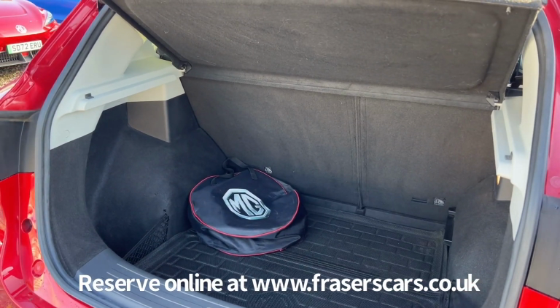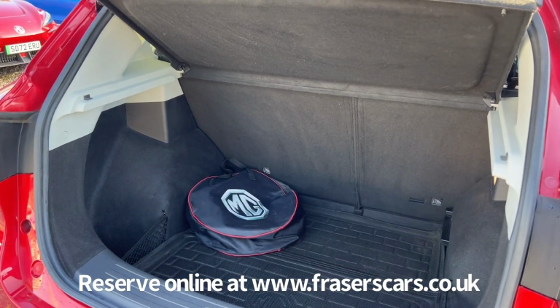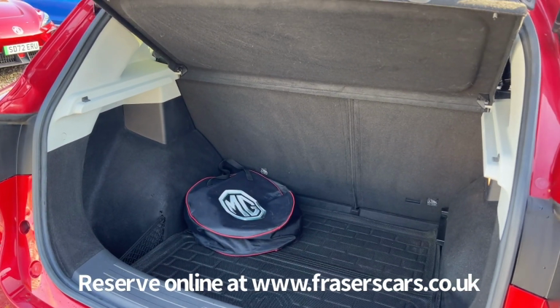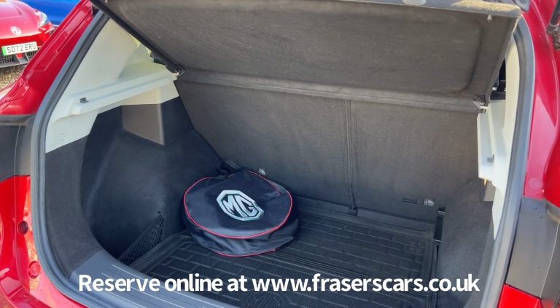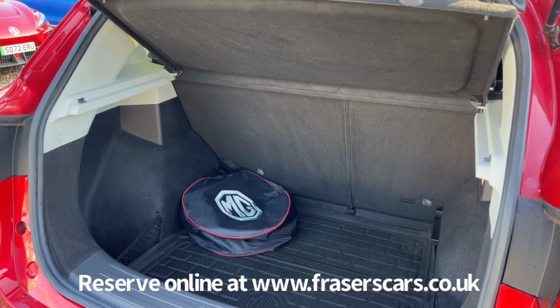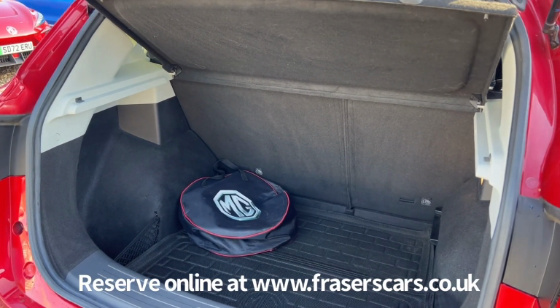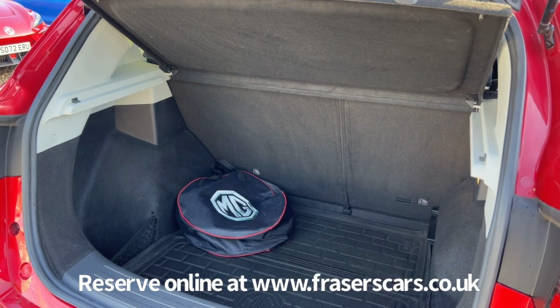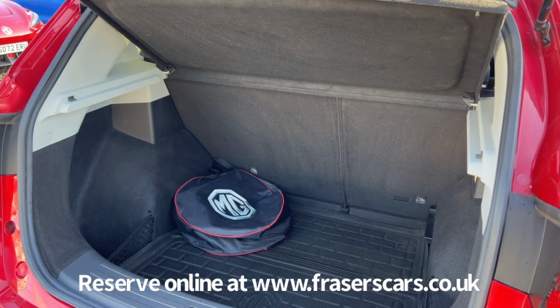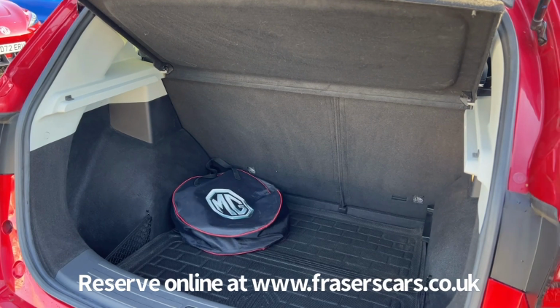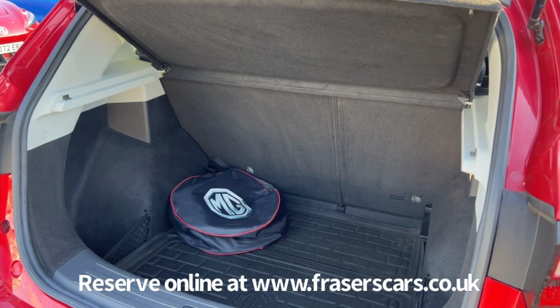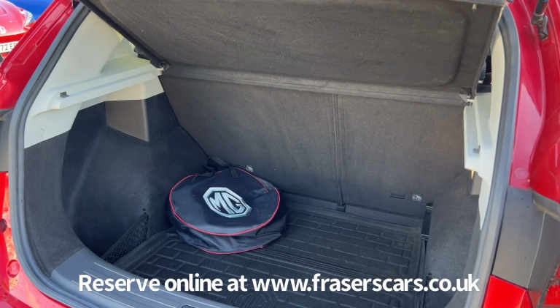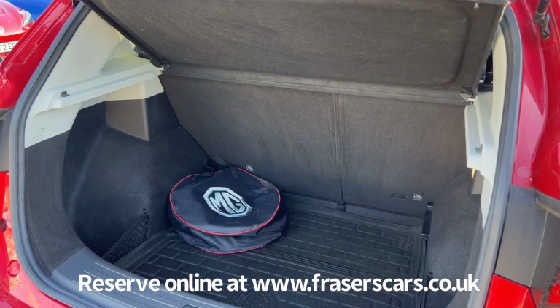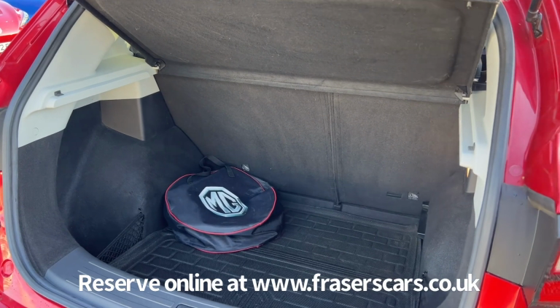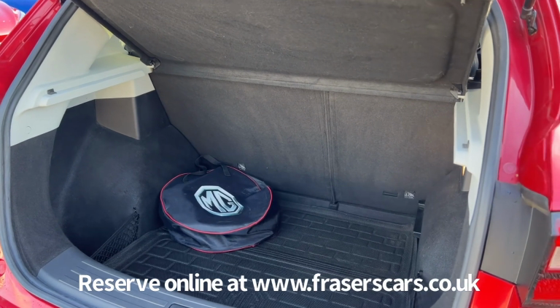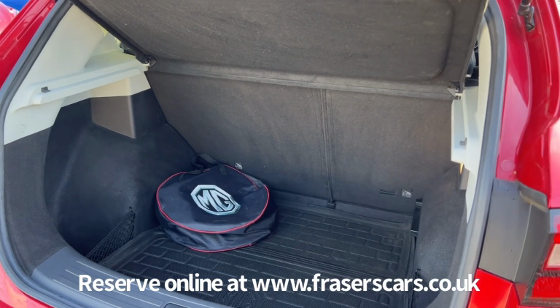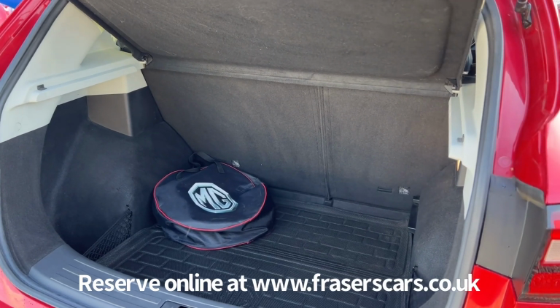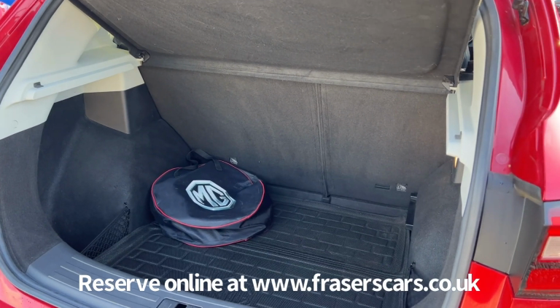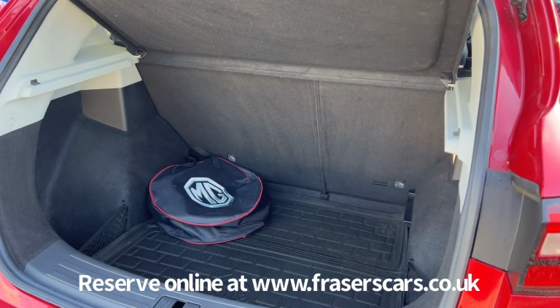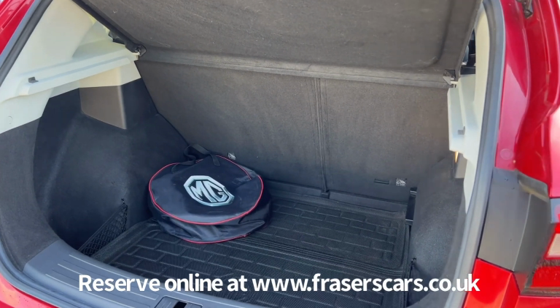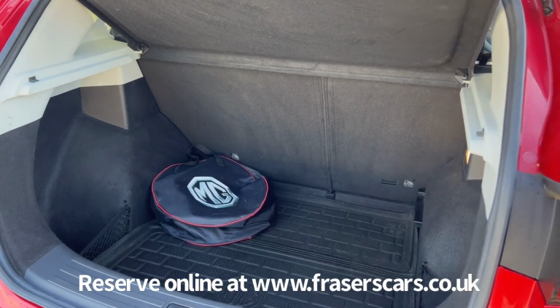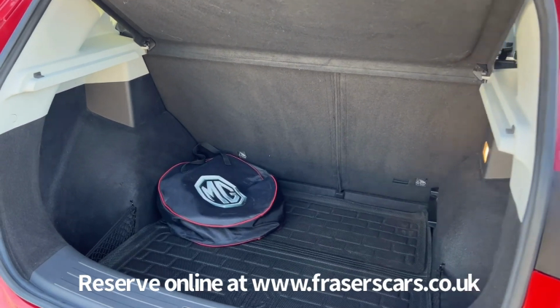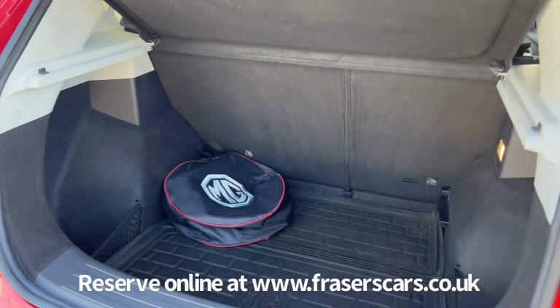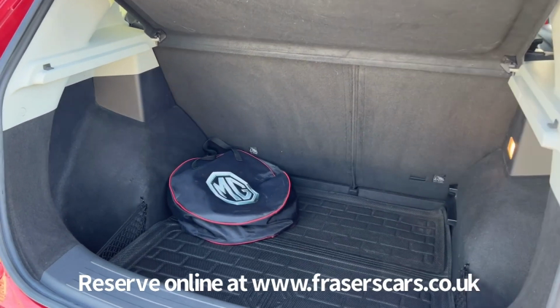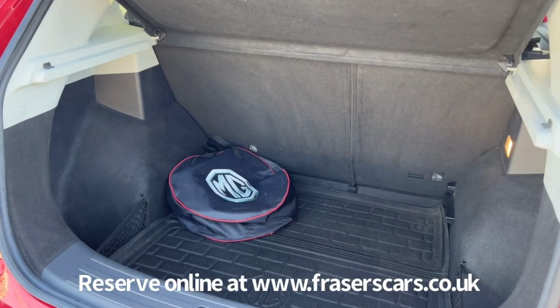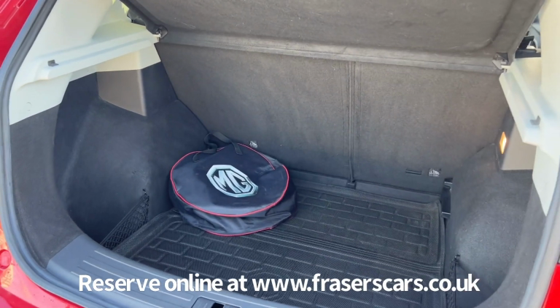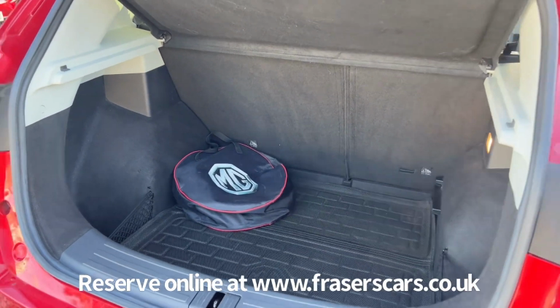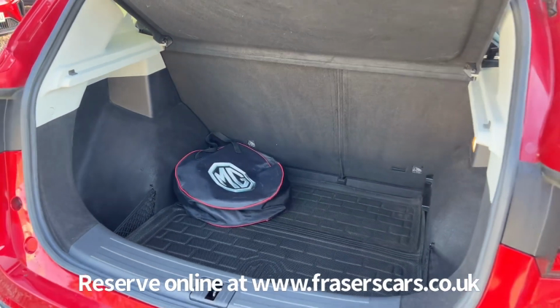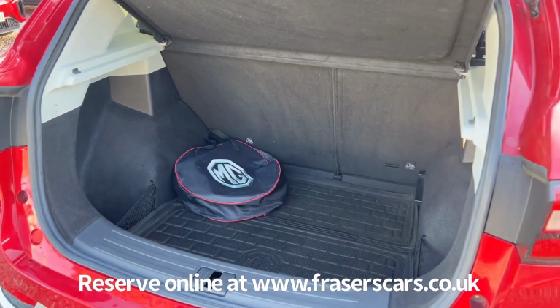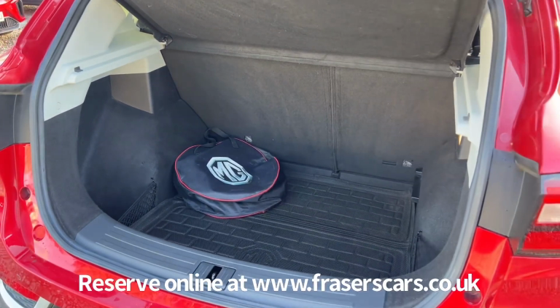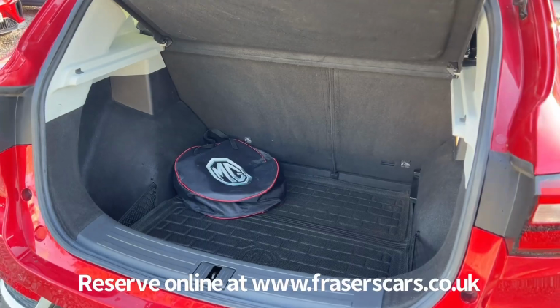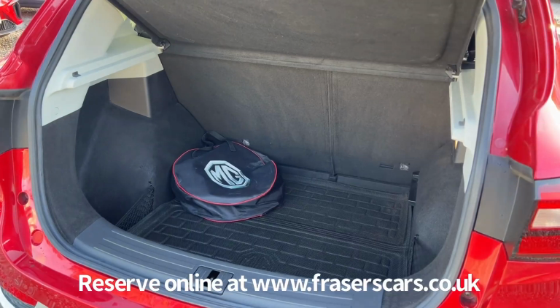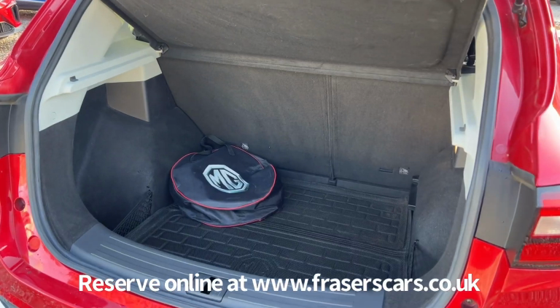The three-pin granny charger is stored under the boot floor. There's also a boot mat in this car, and in the MG bag there is a Type 2 to Type 2 charging cable.